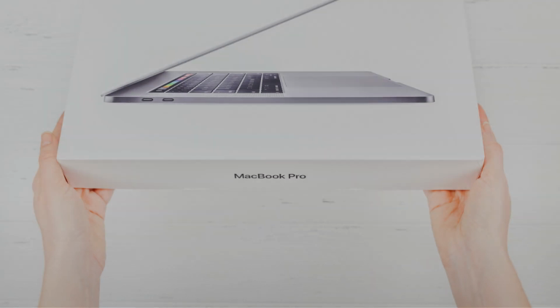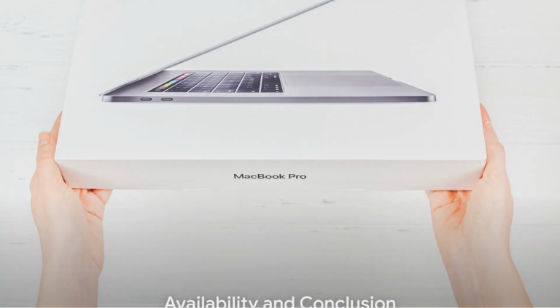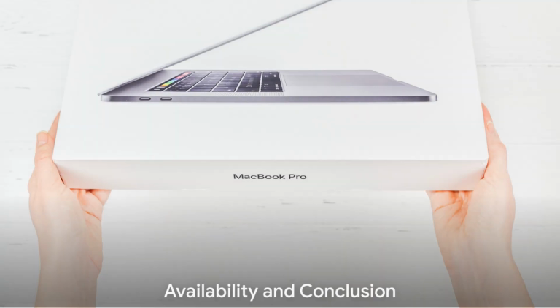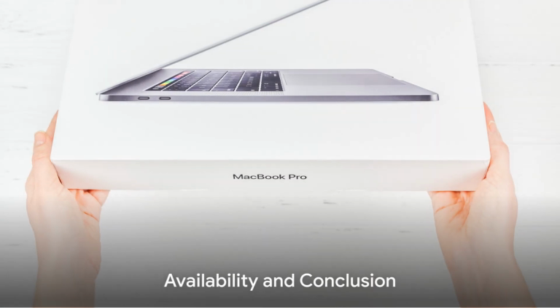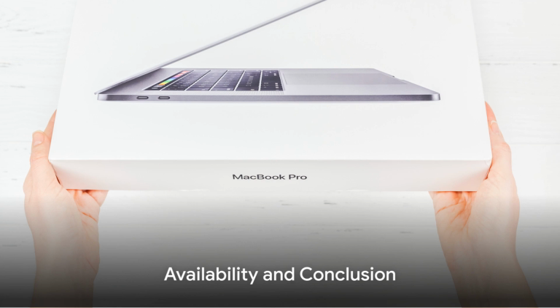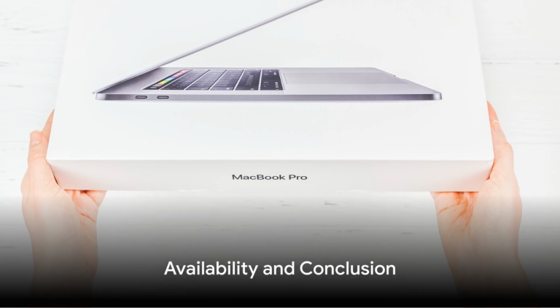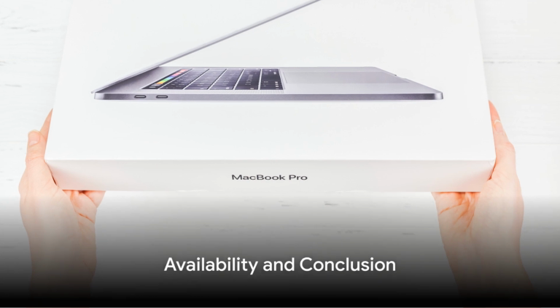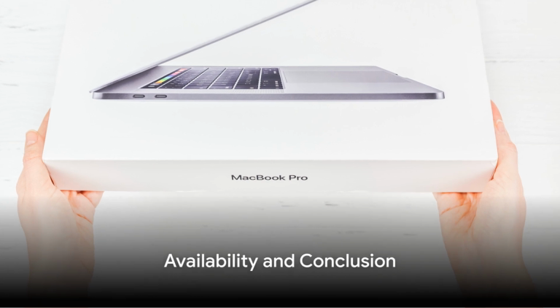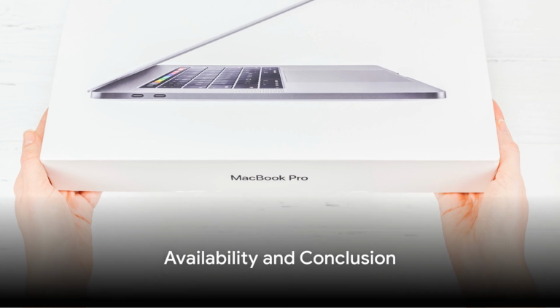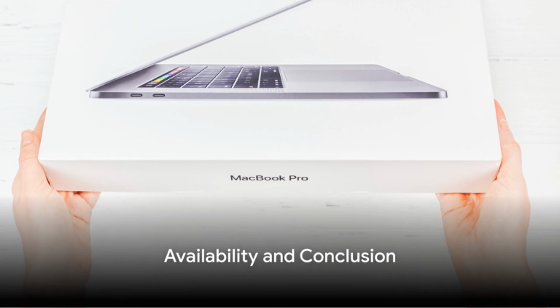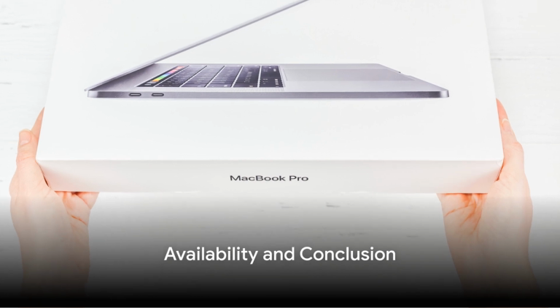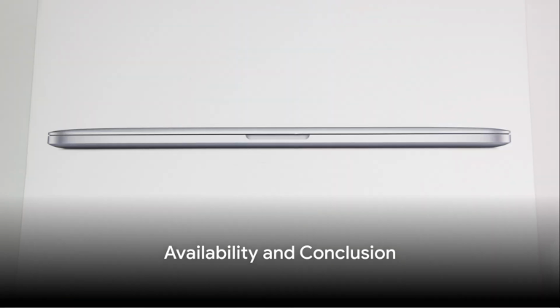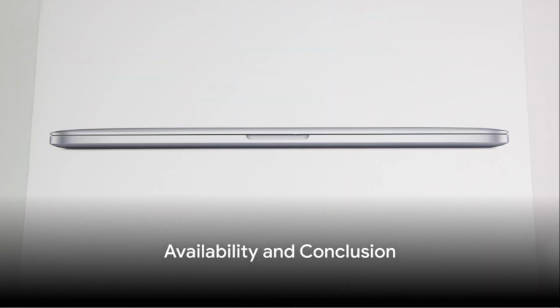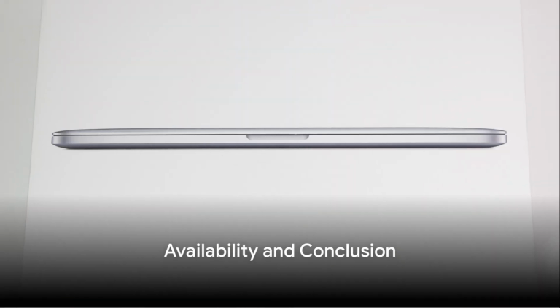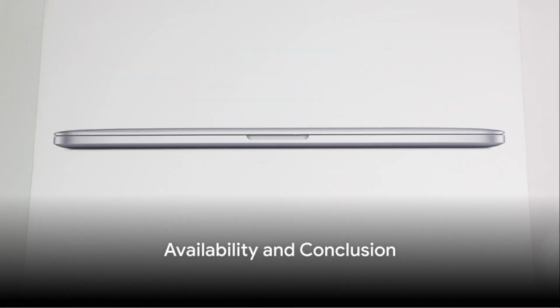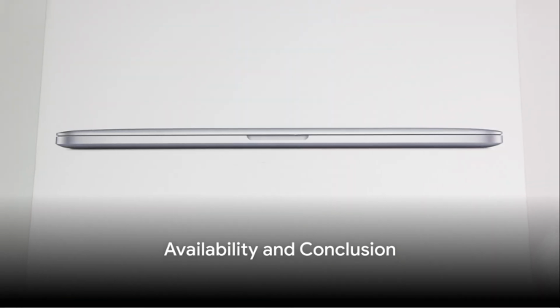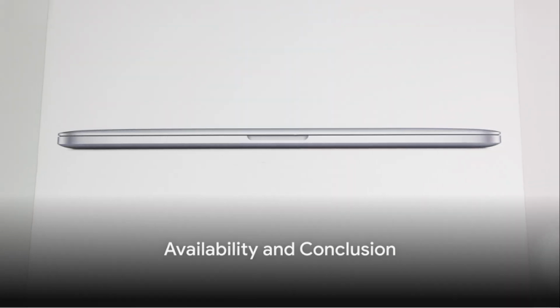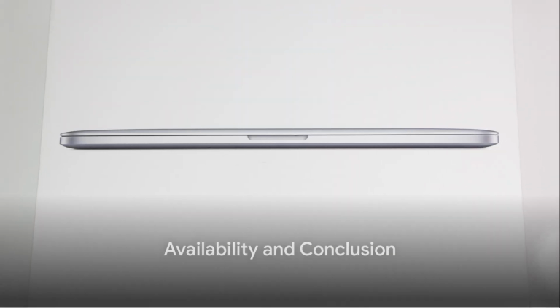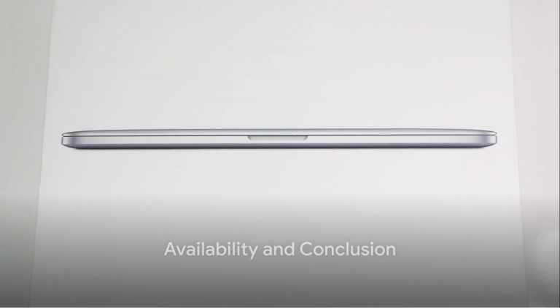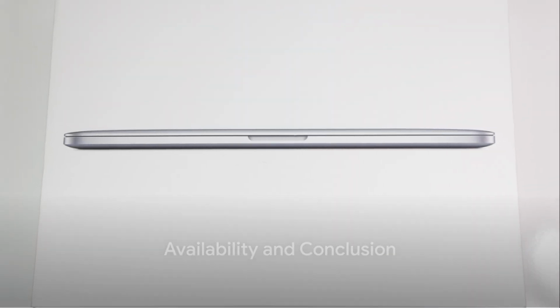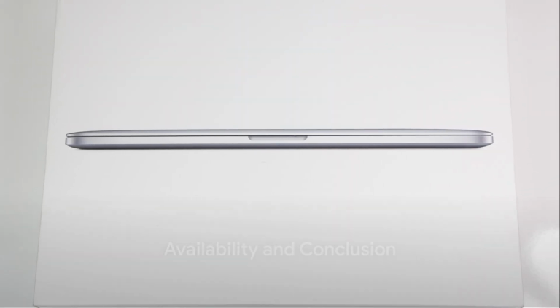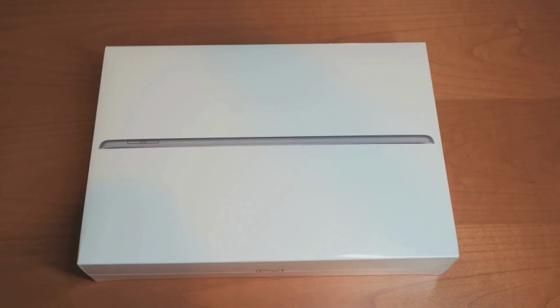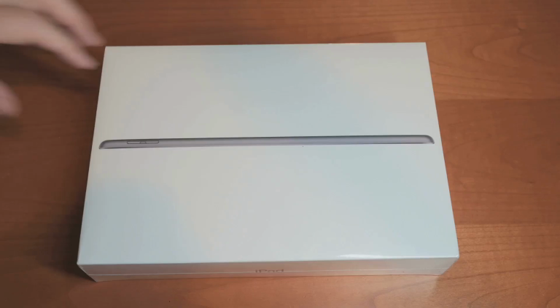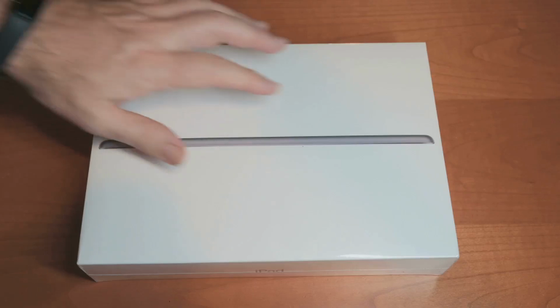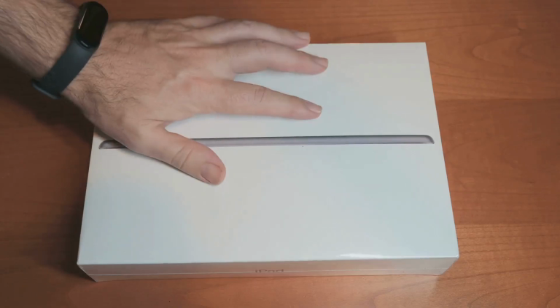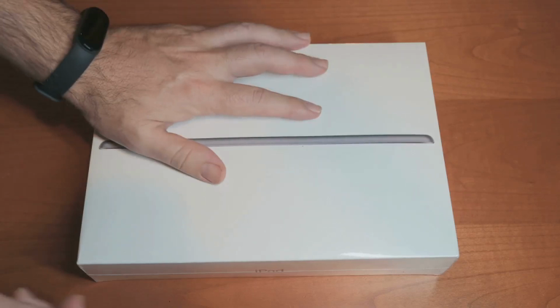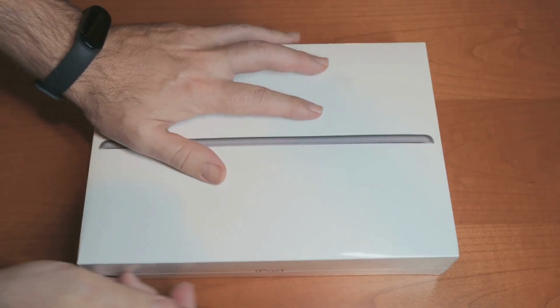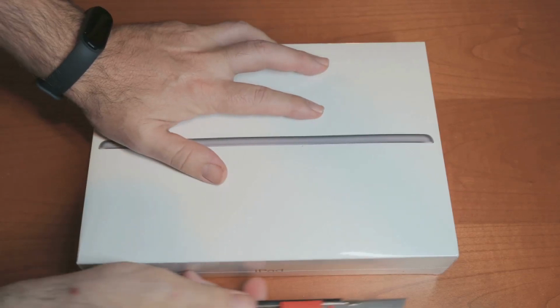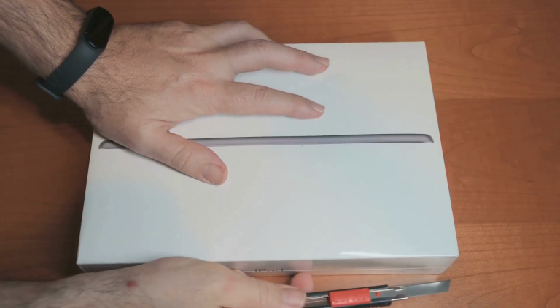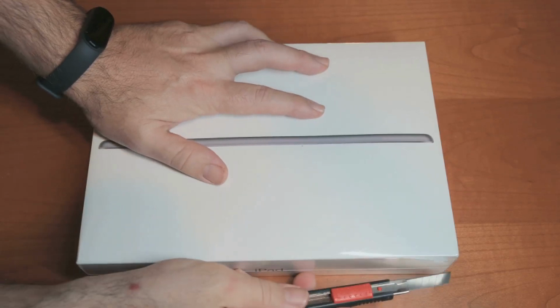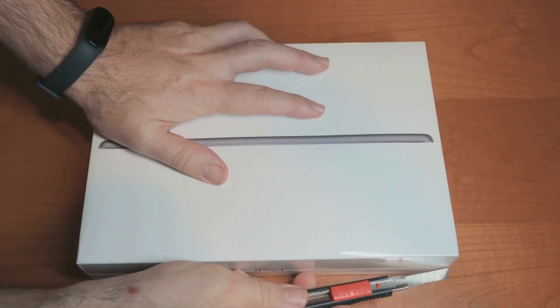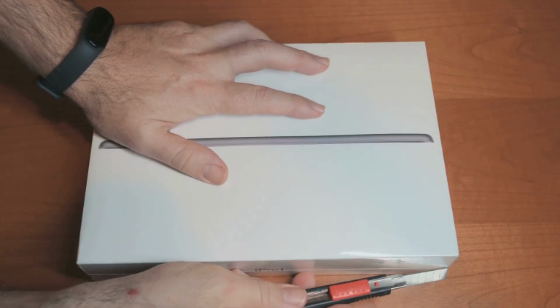Customers can order starting today, with availability beginning Friday, March 8th.